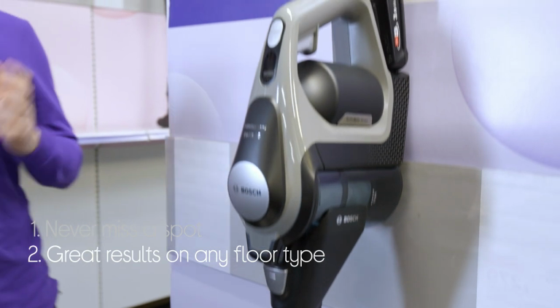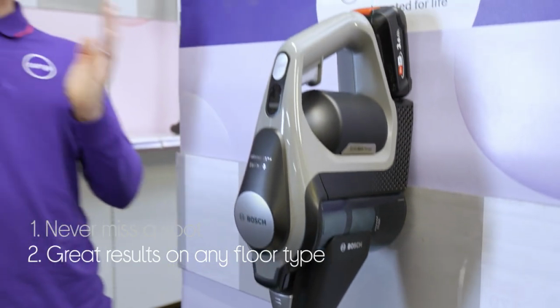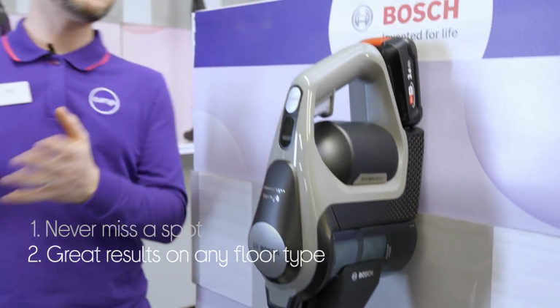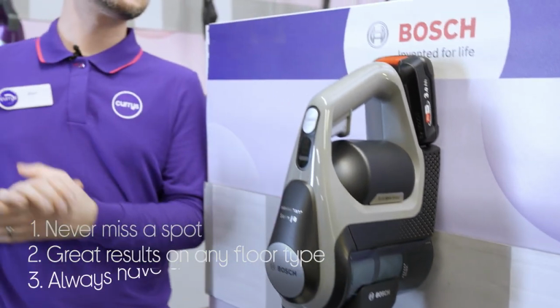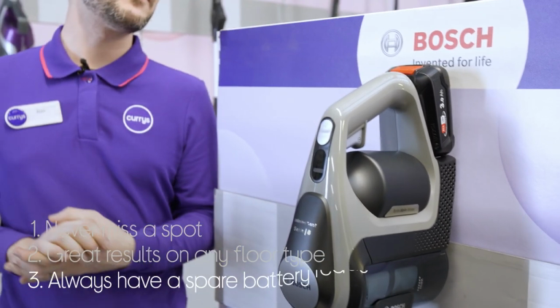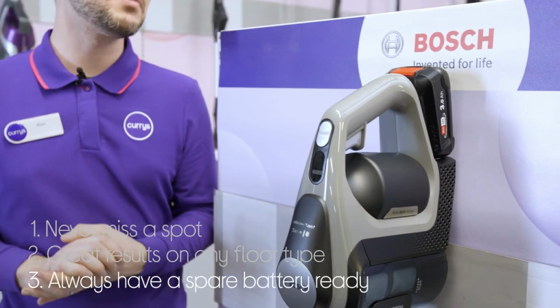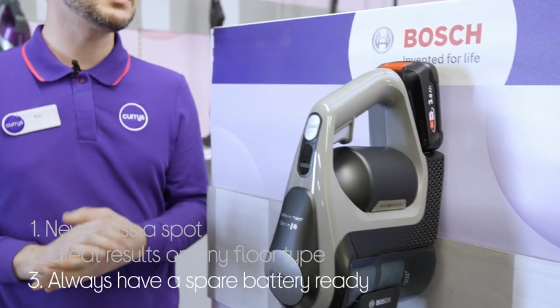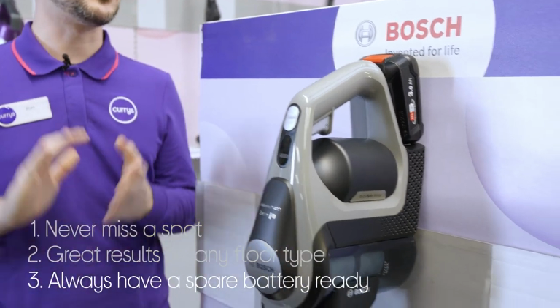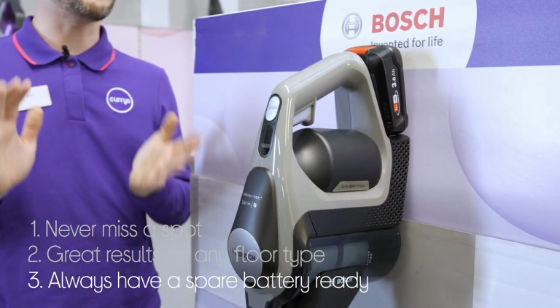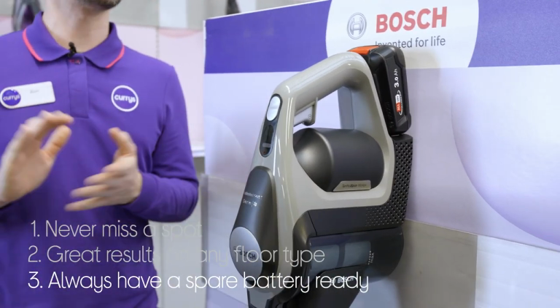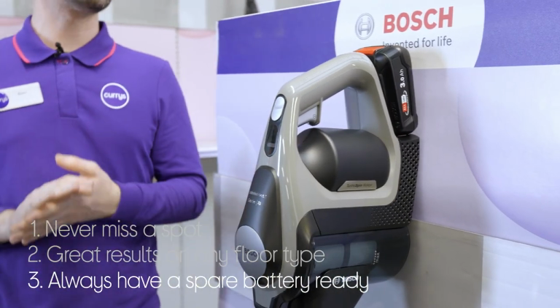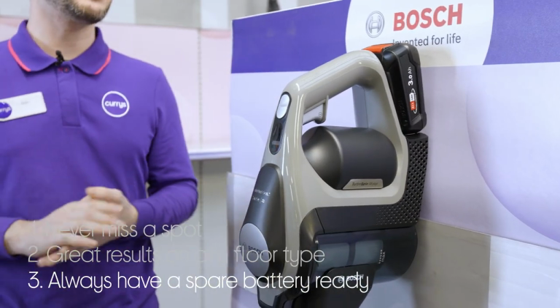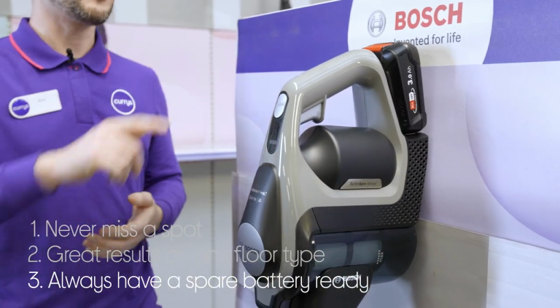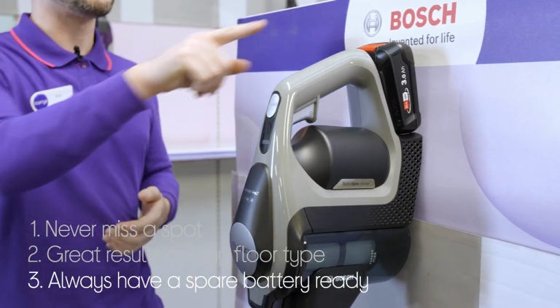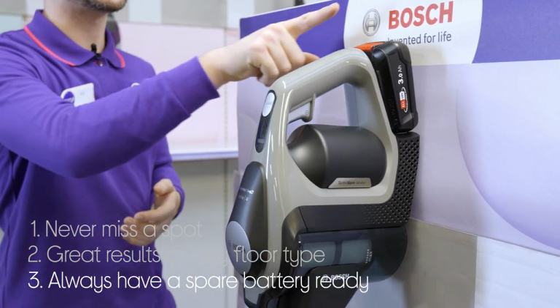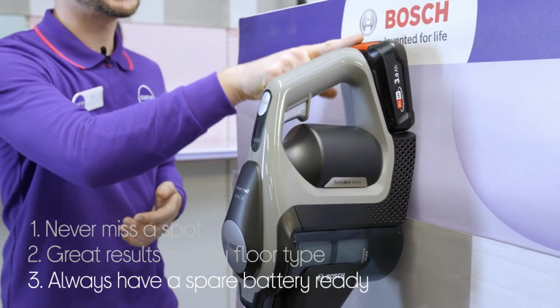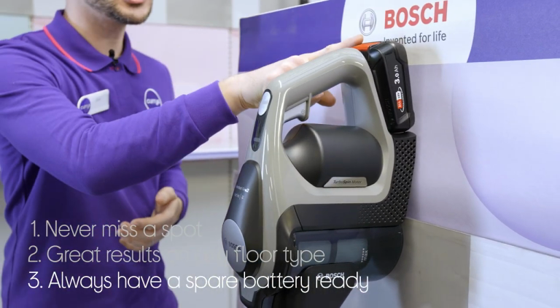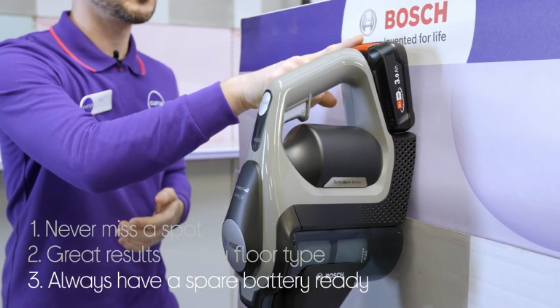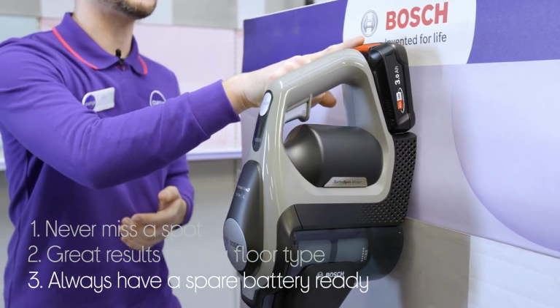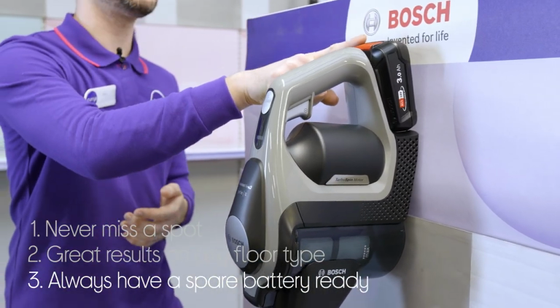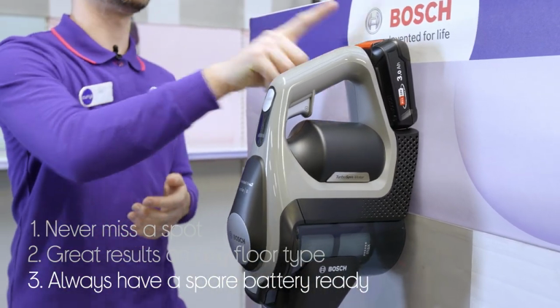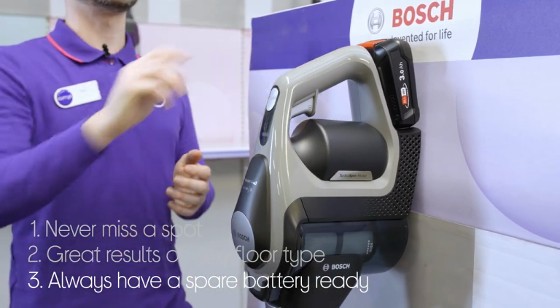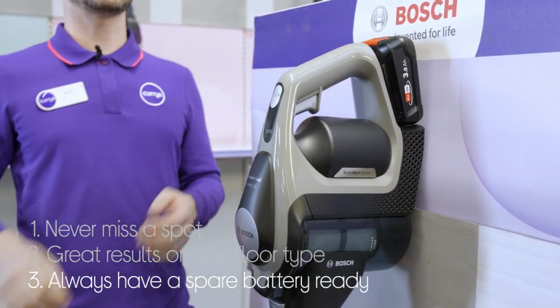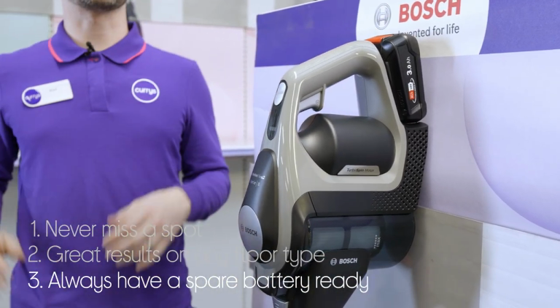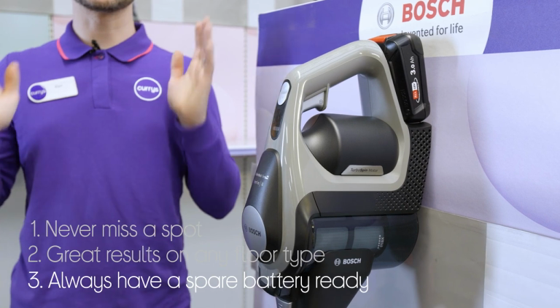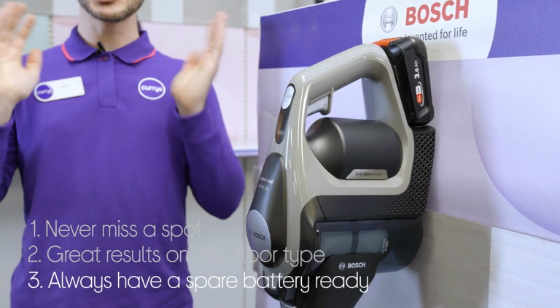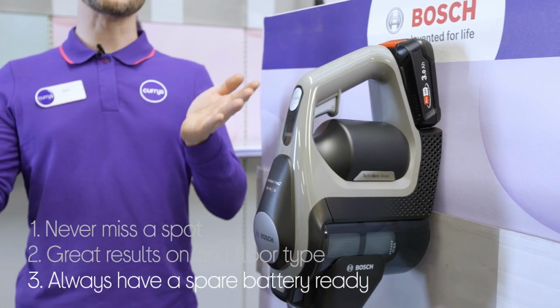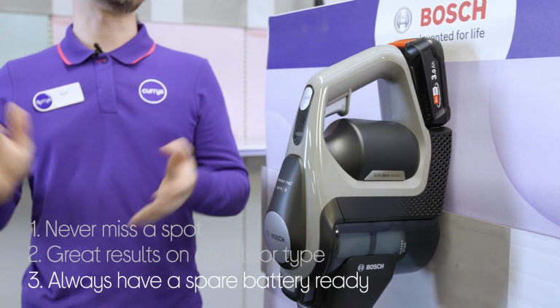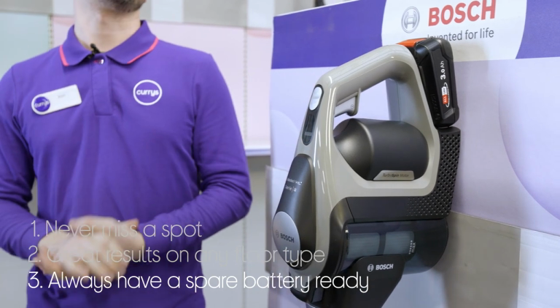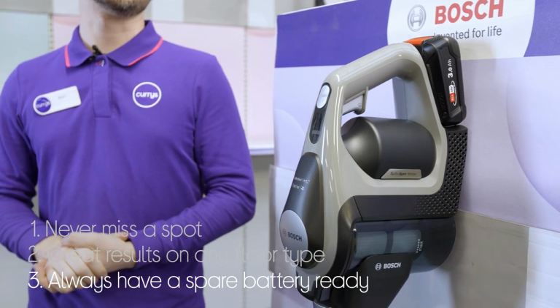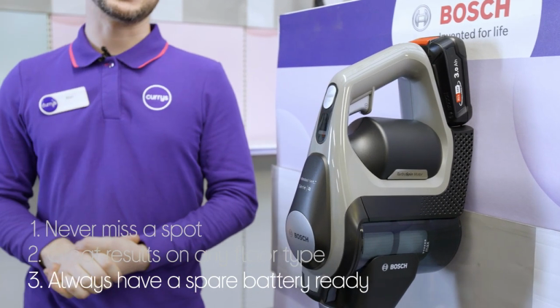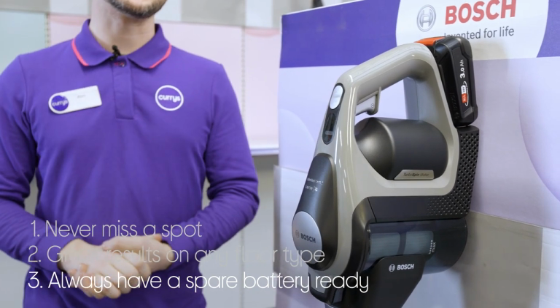And it can even save you money and offer a spare, with an exchangeable battery which is the same across loads of Bosch appliances.